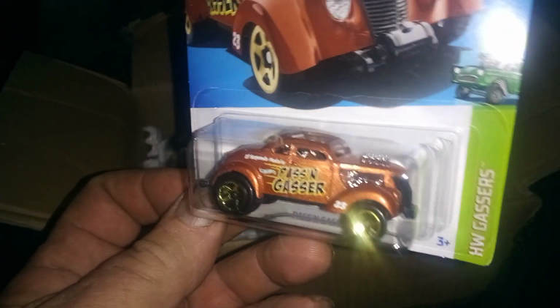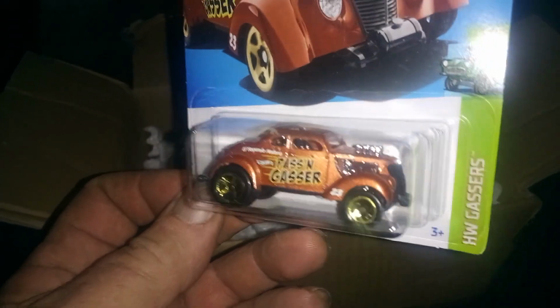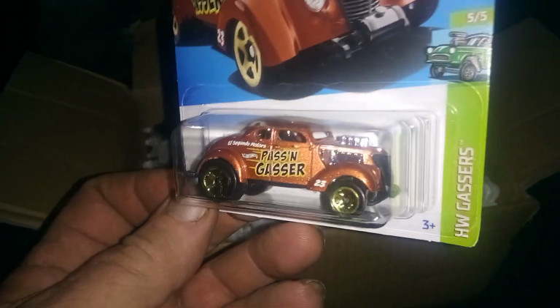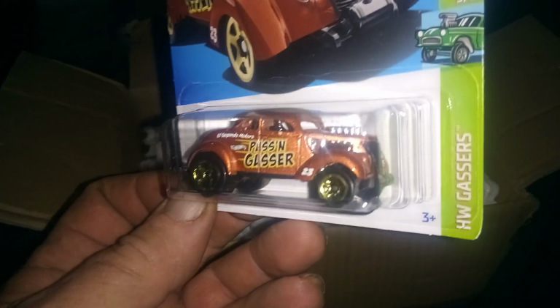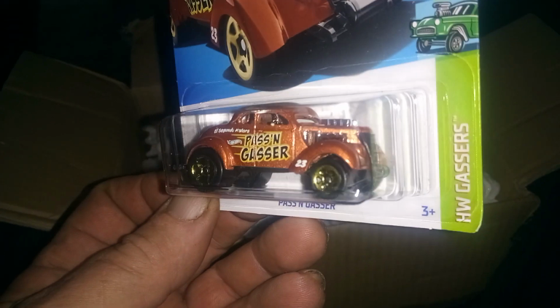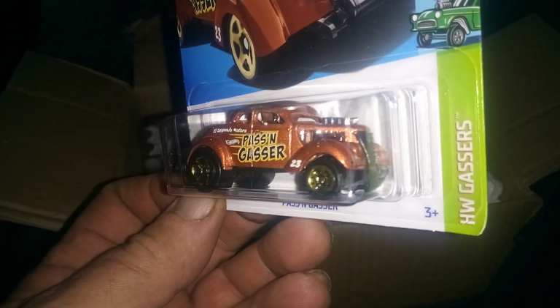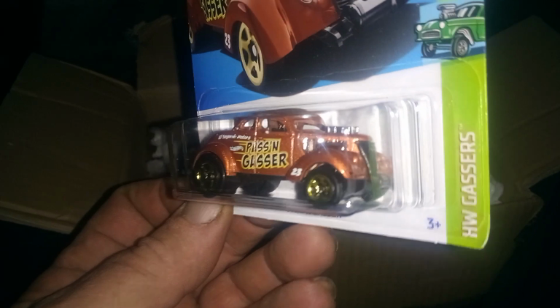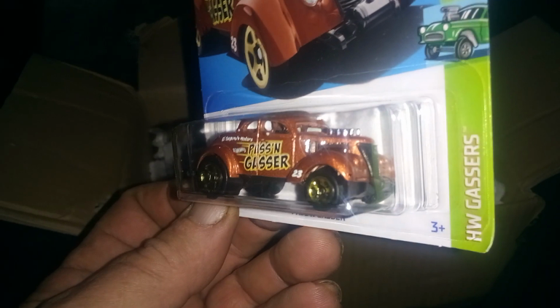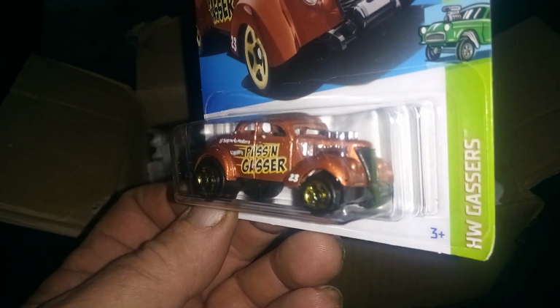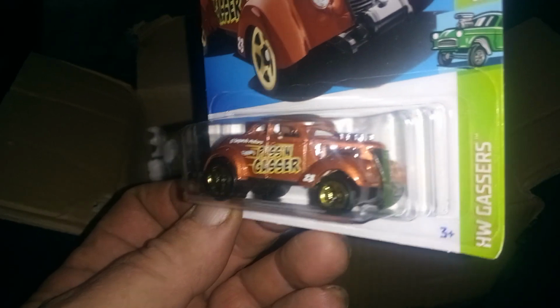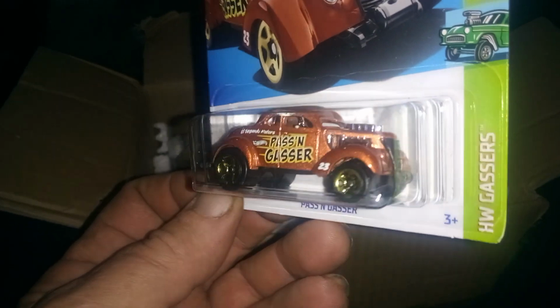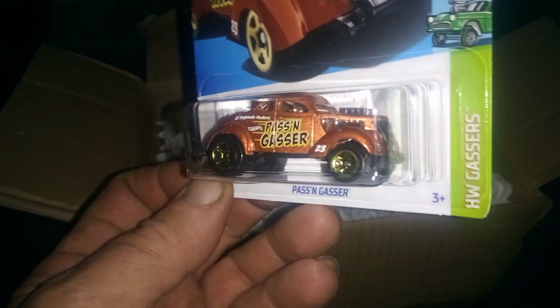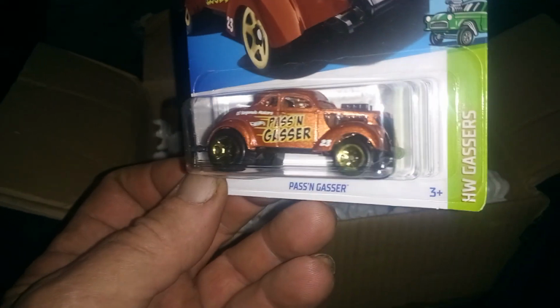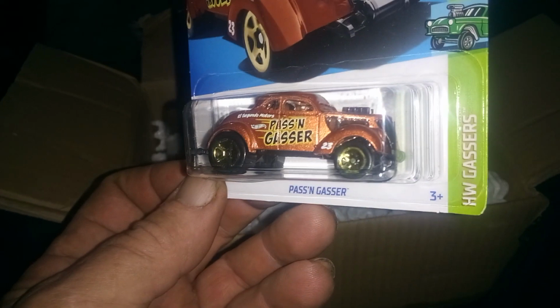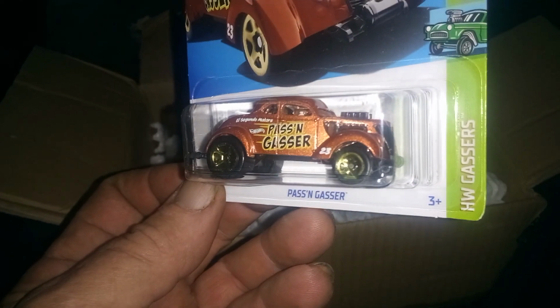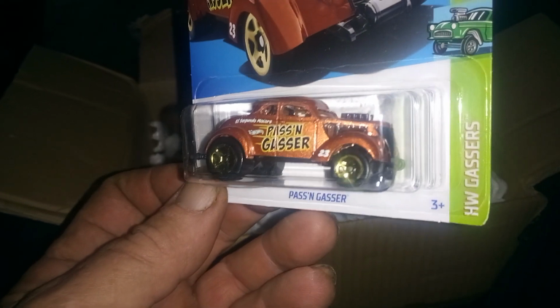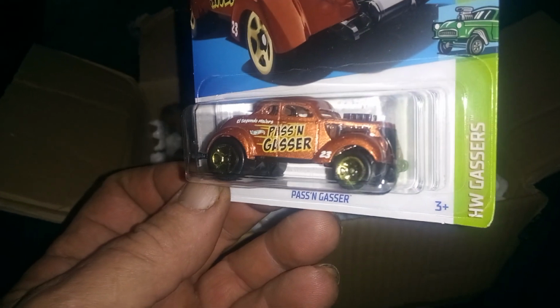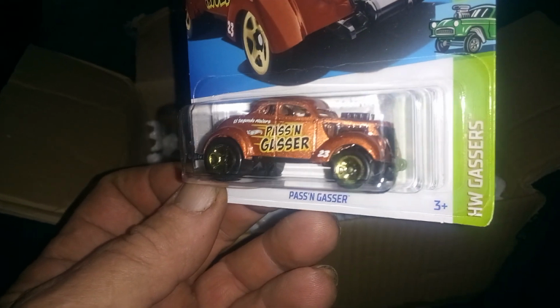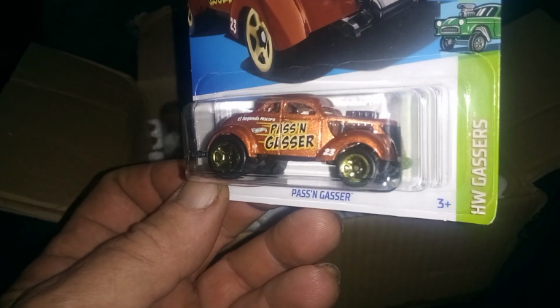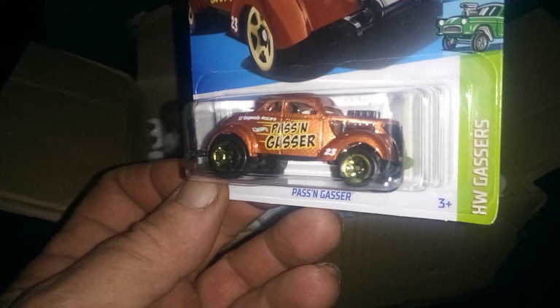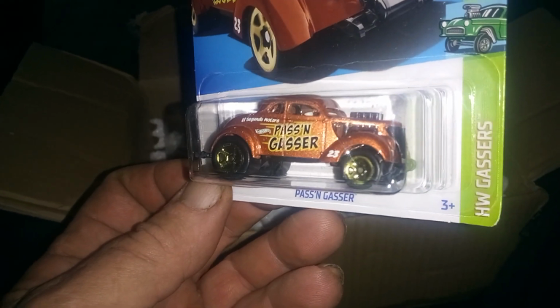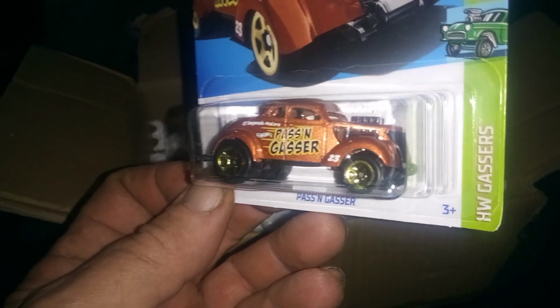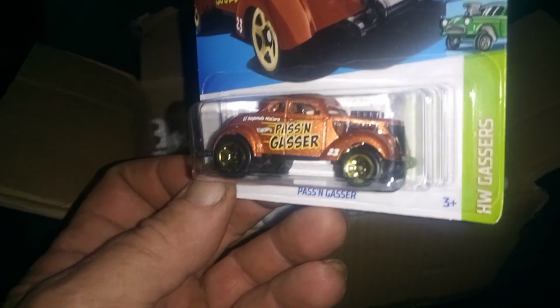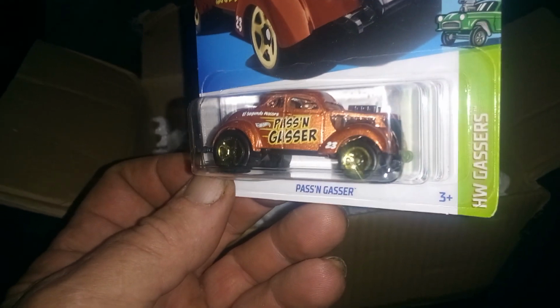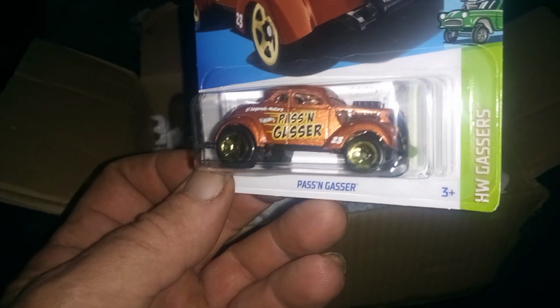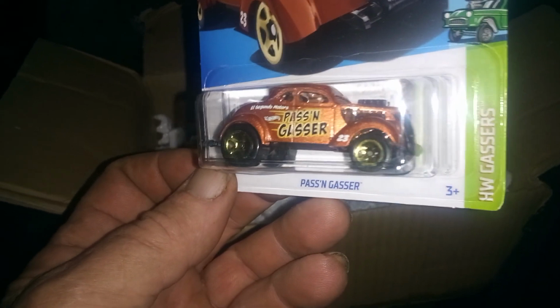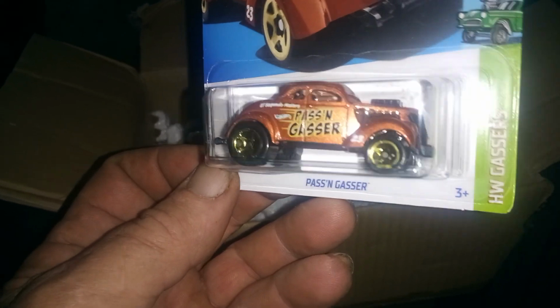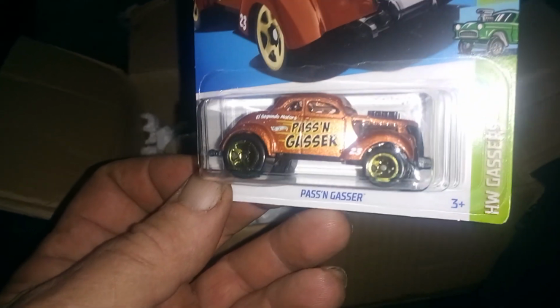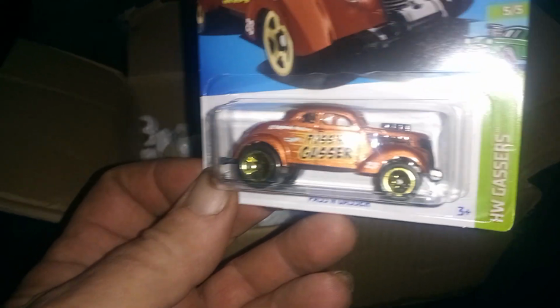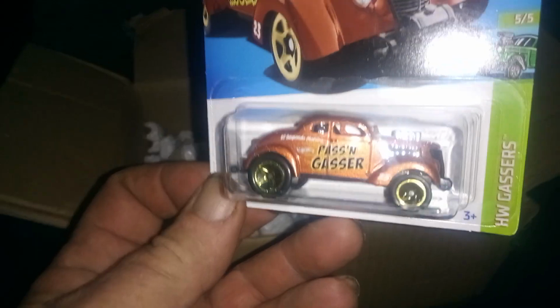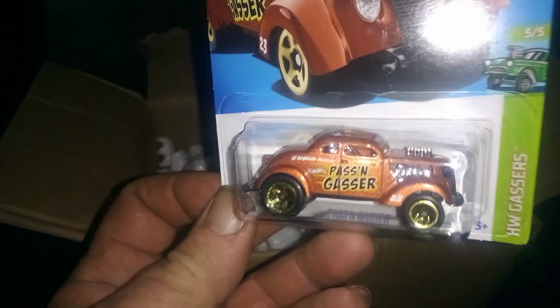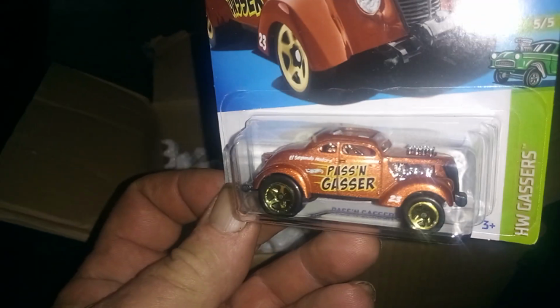And the next one is the passing gasser. Didn't have that one yet. Awesome. Thank you, Gary. That would definitely go right next to my other passing gassers in time.